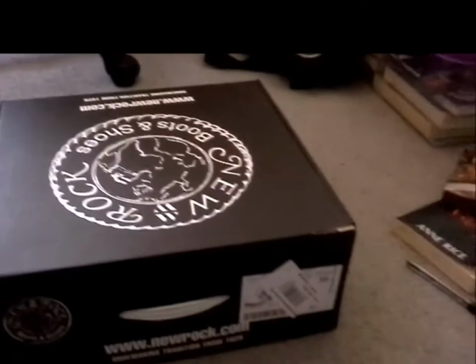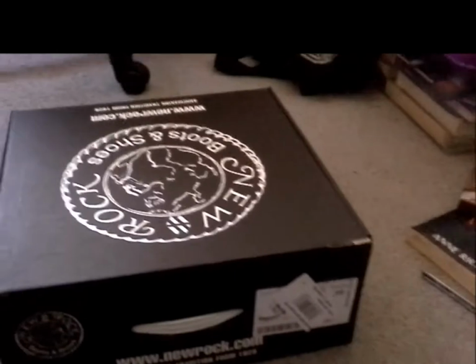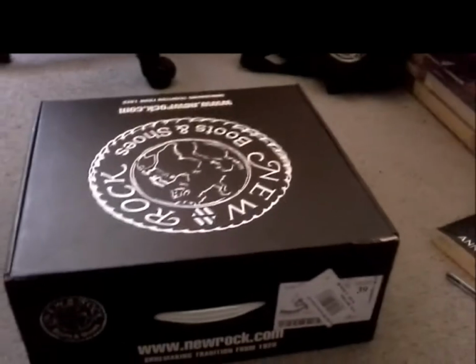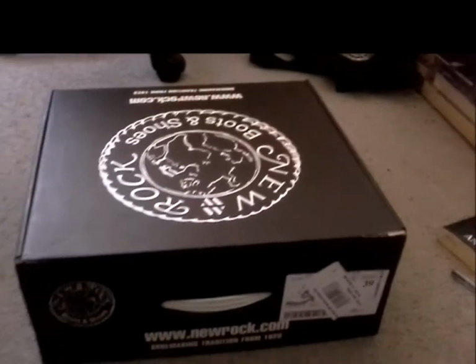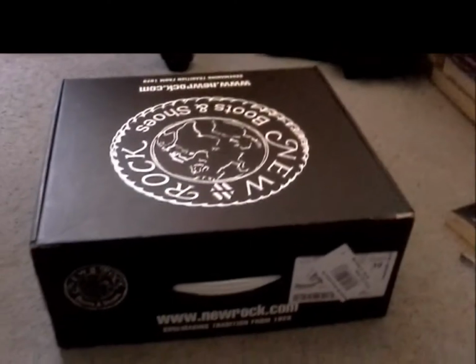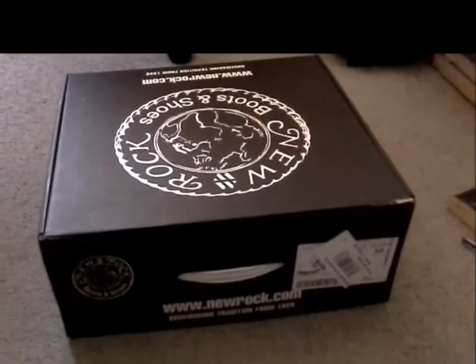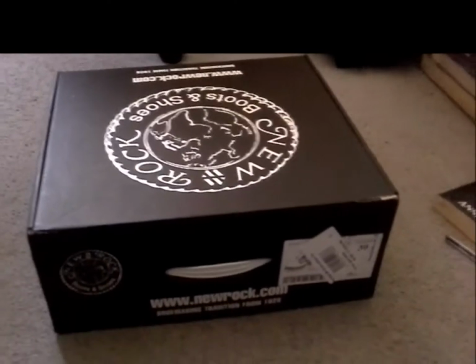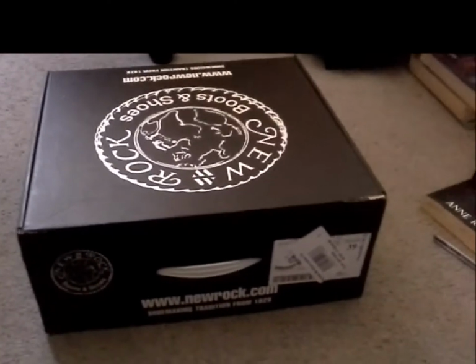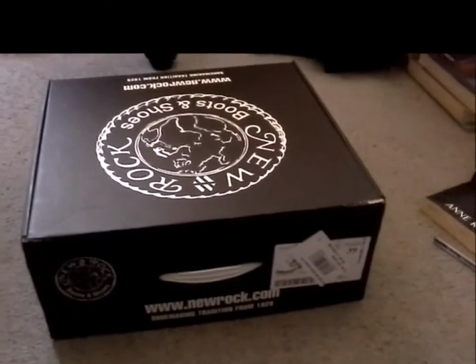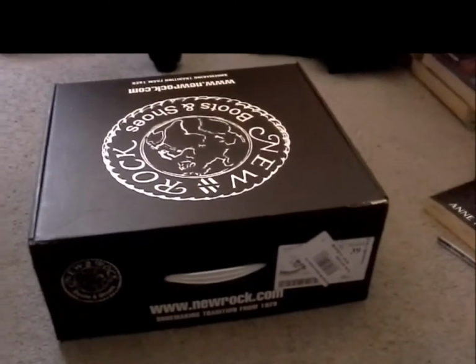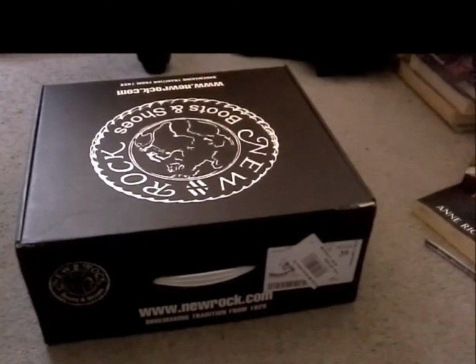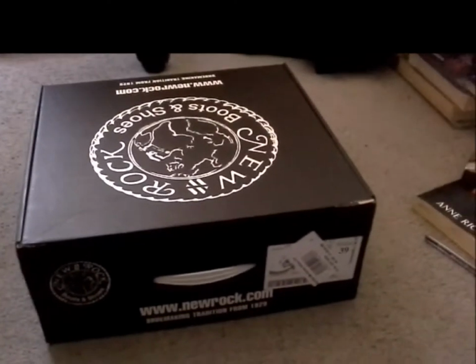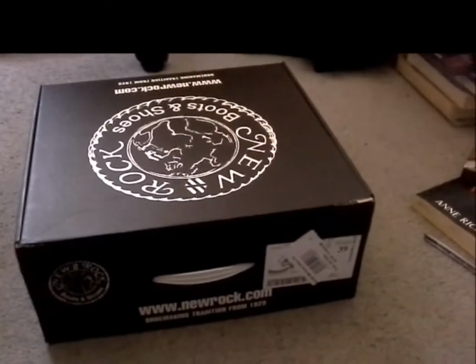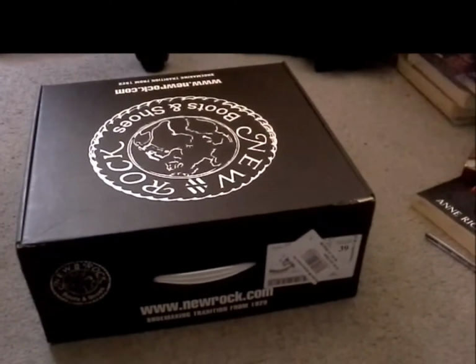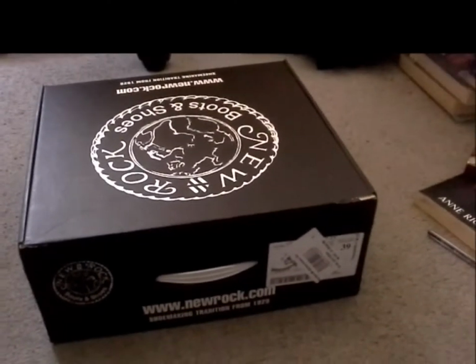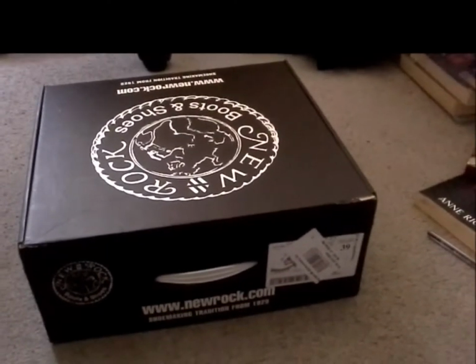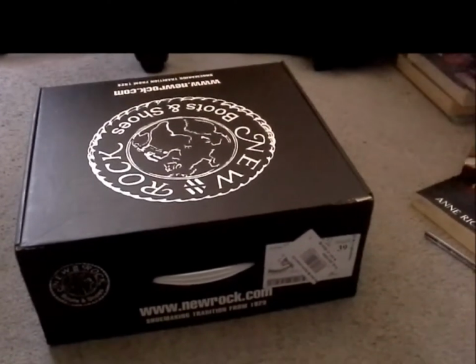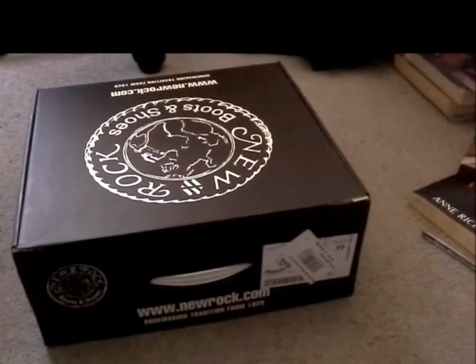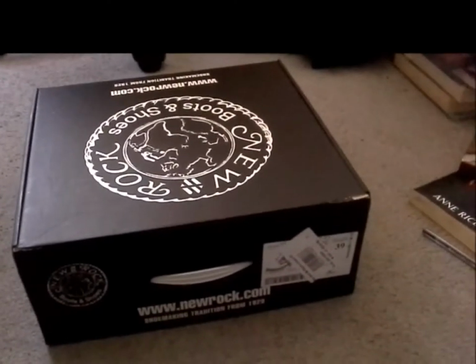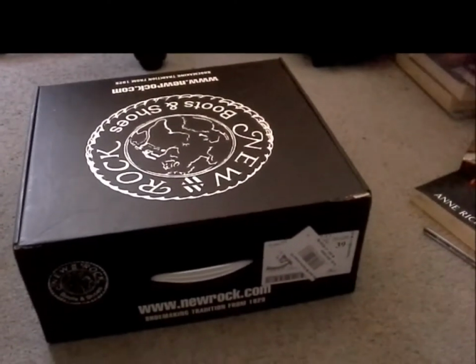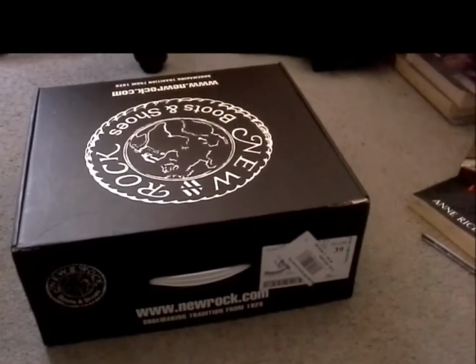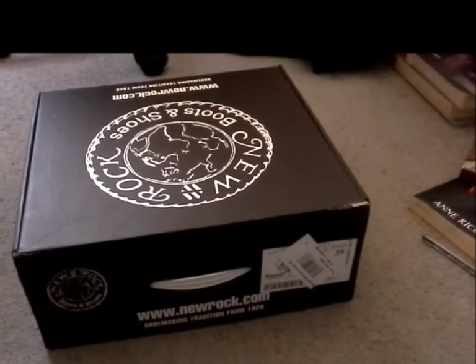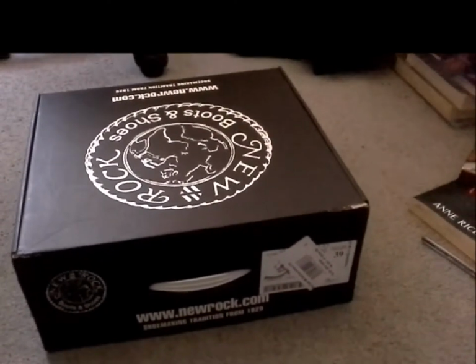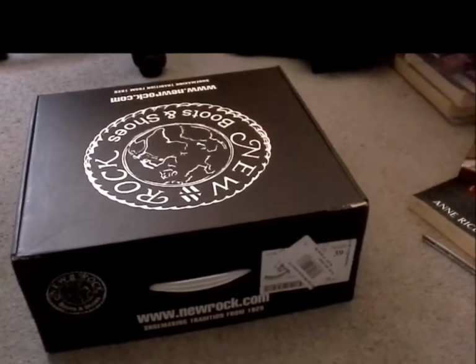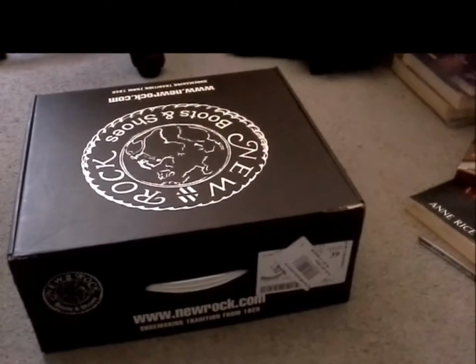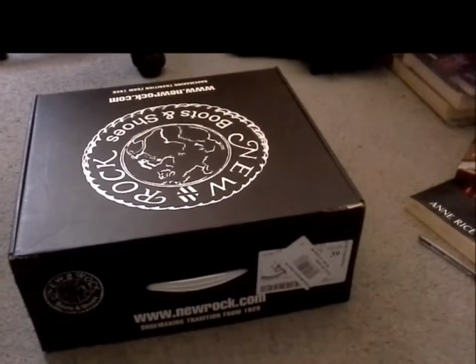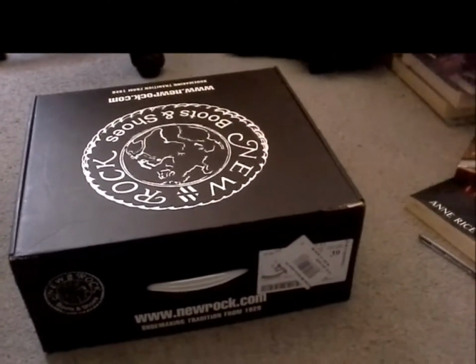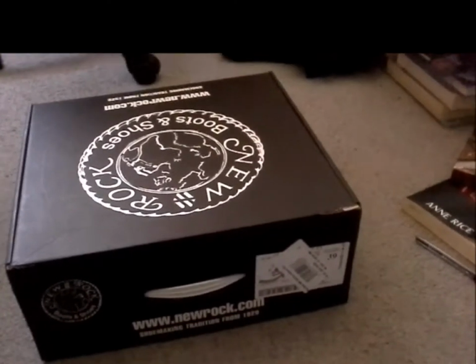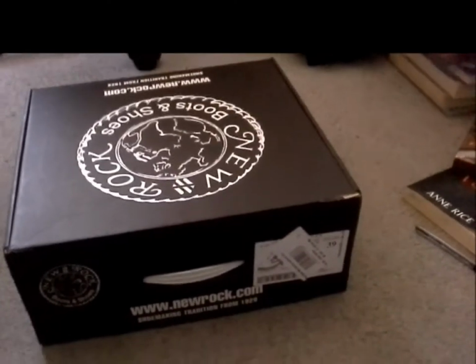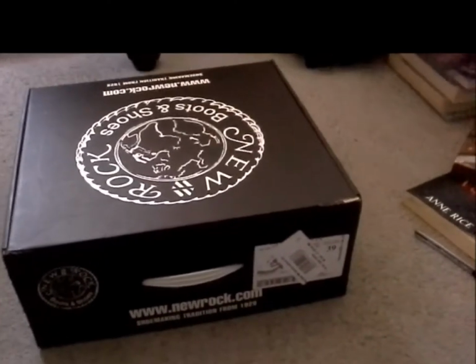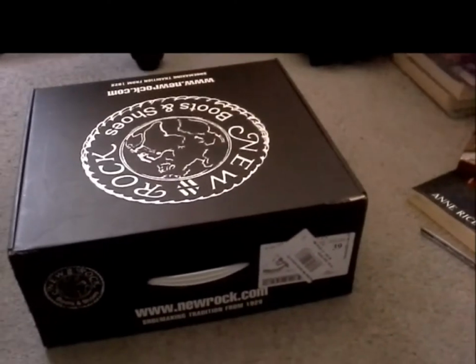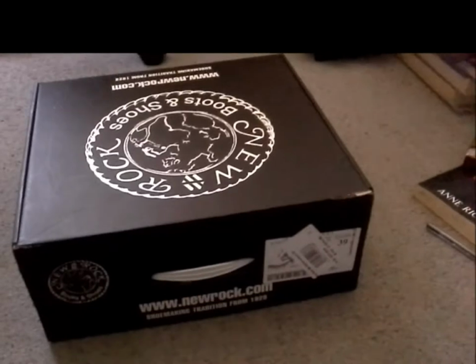I've already opened it up. I received them a few days ago because I had to break them in.